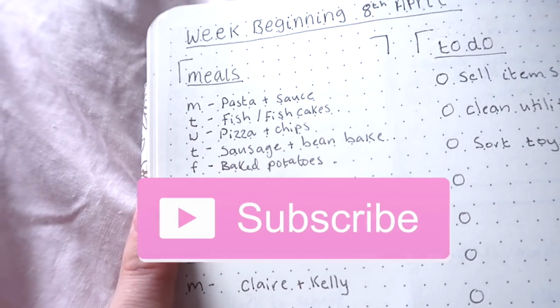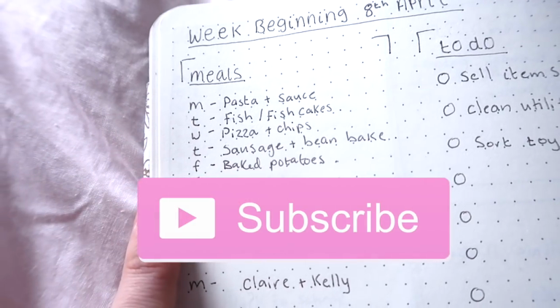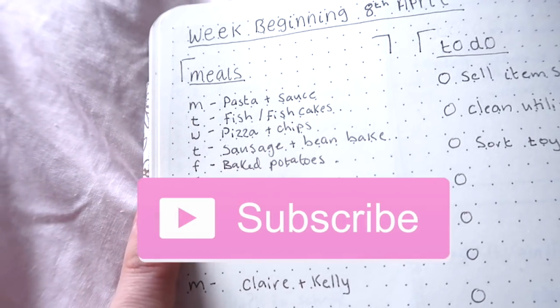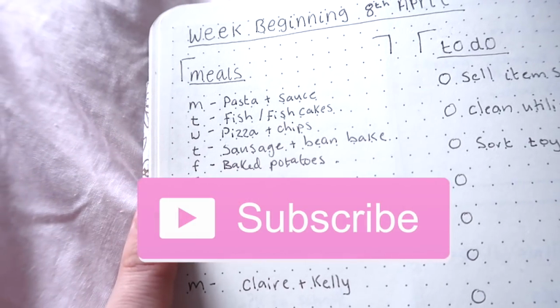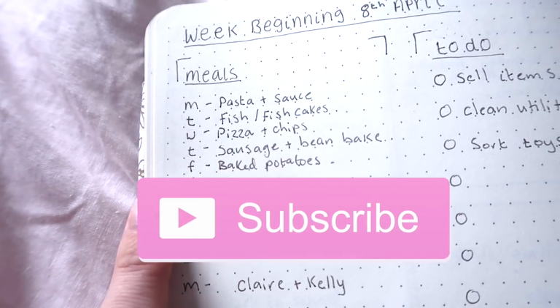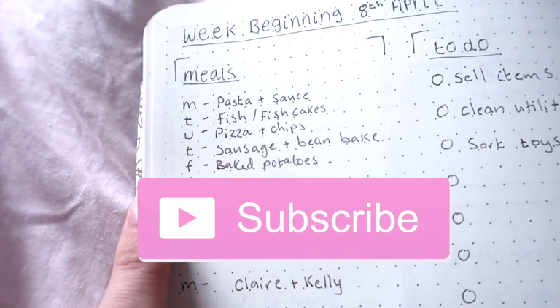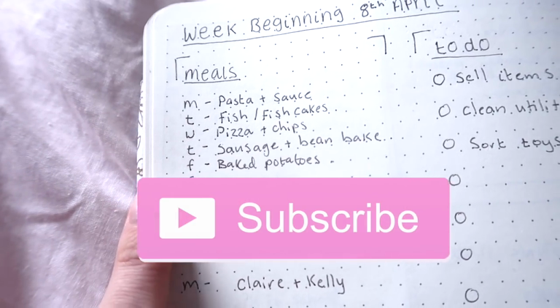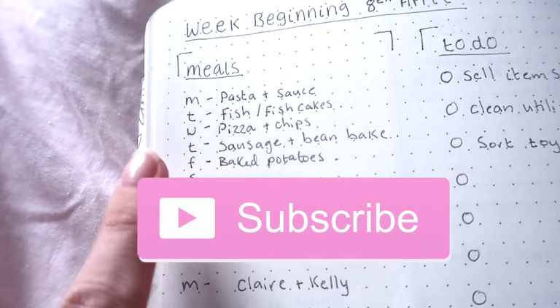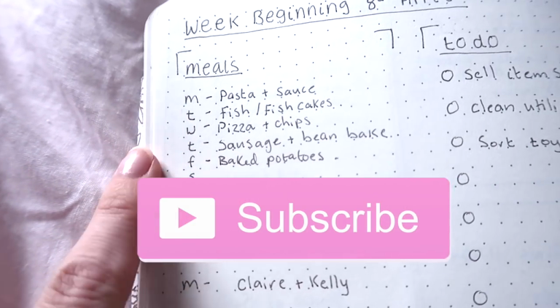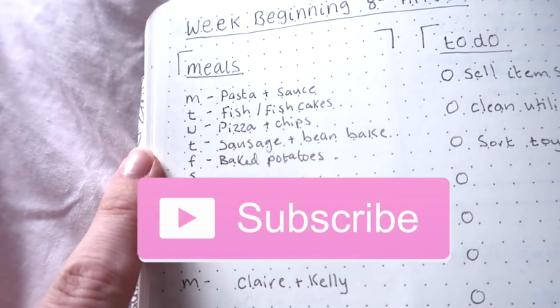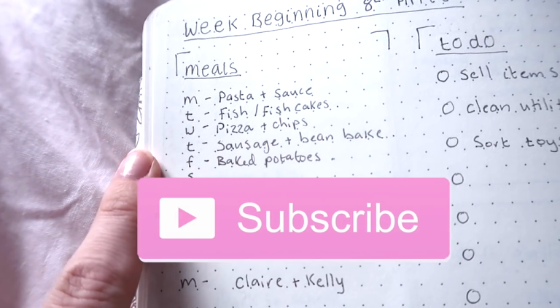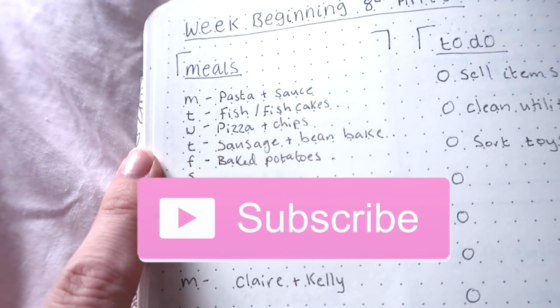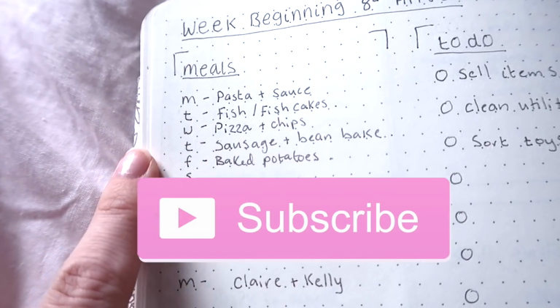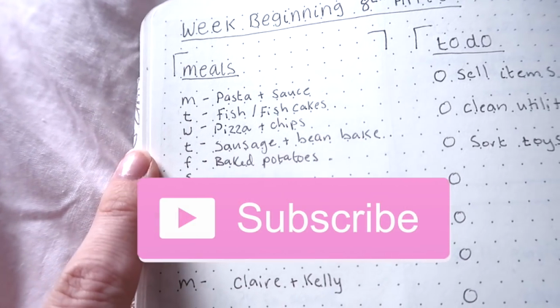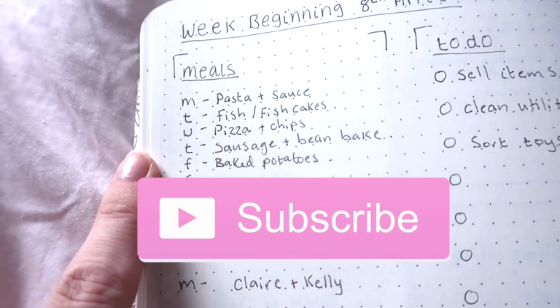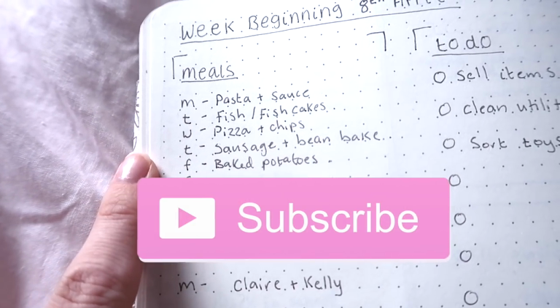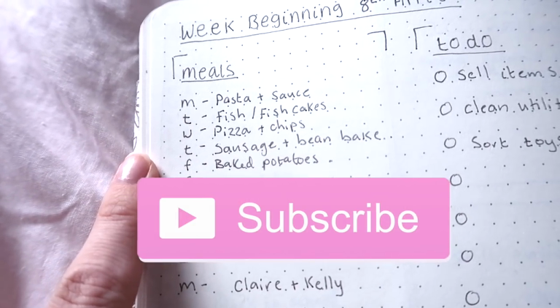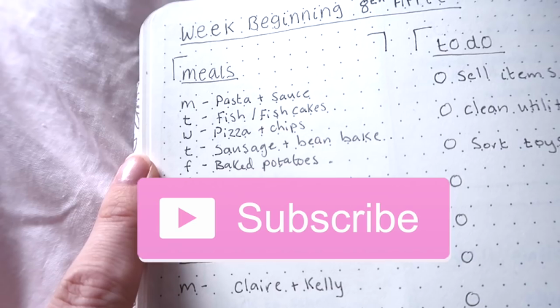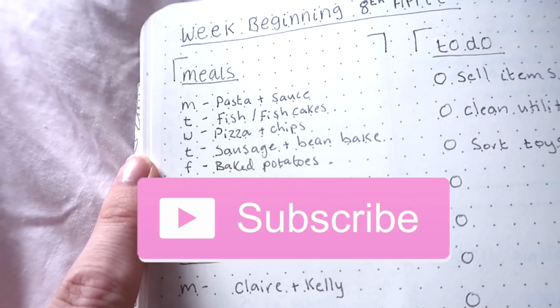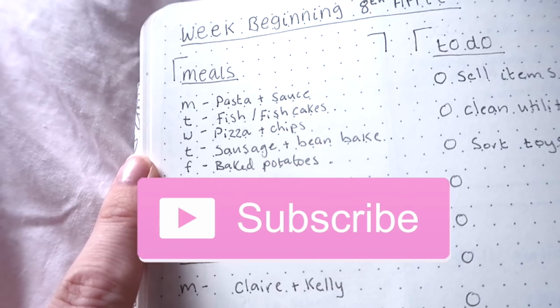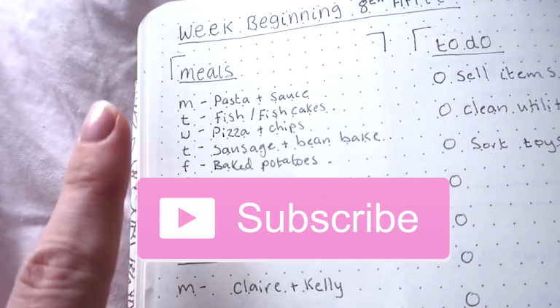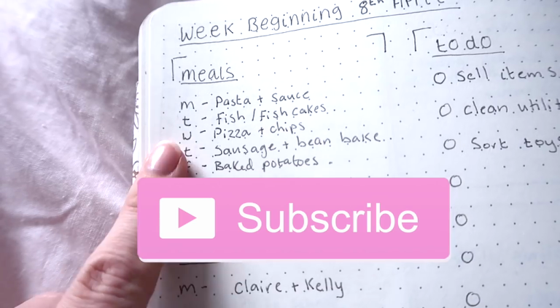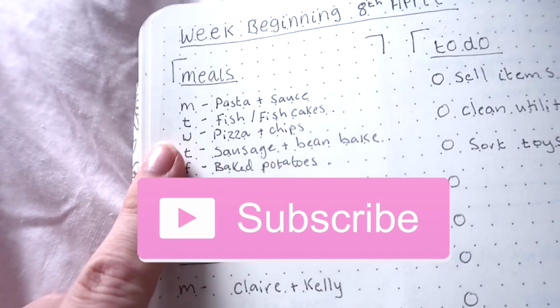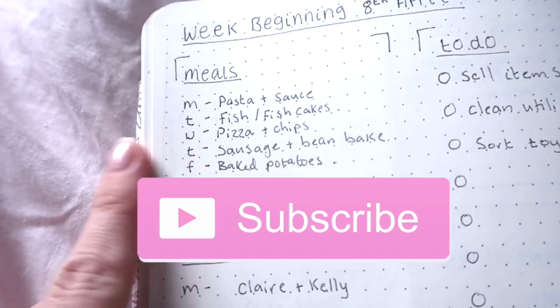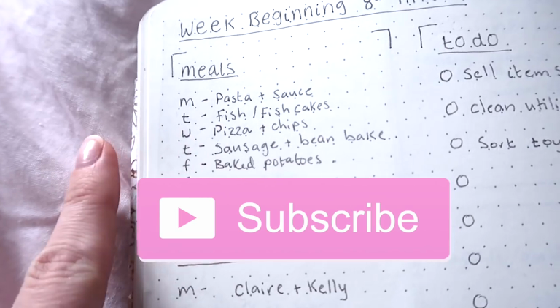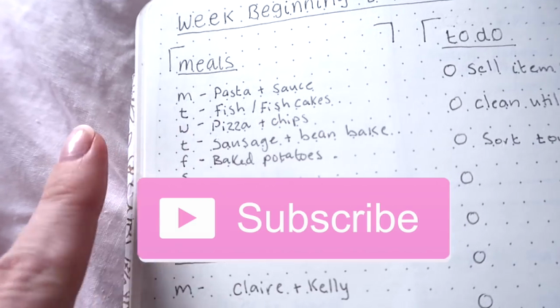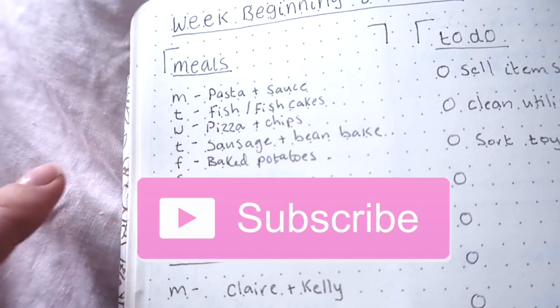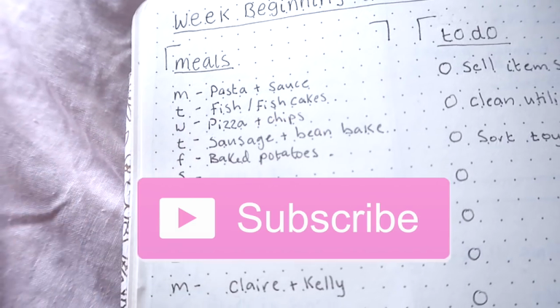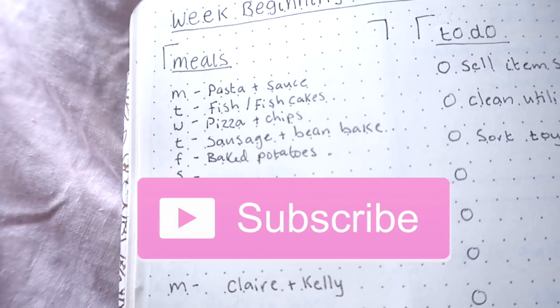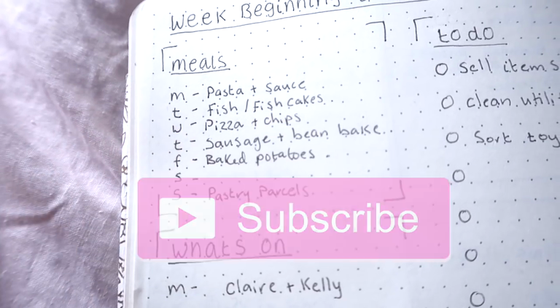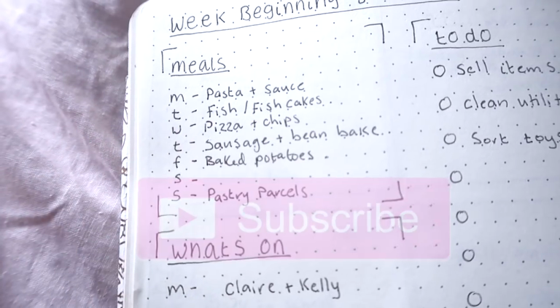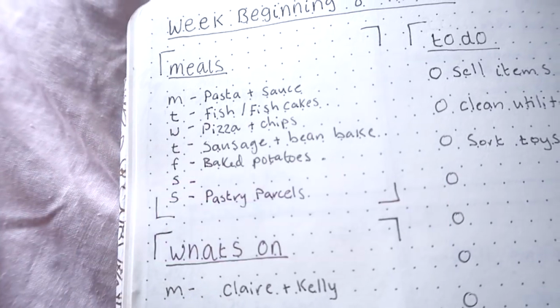I hope you enjoyed today's video. If you did, don't forget to give it a thumbs up. I'd love it if you'd subscribe, and I'll see you in the next one. Bye!